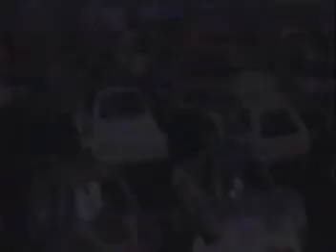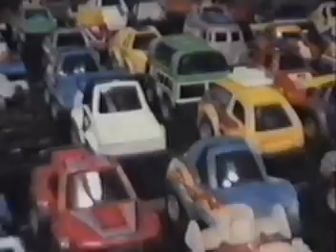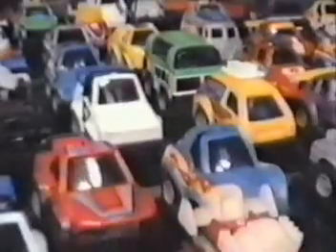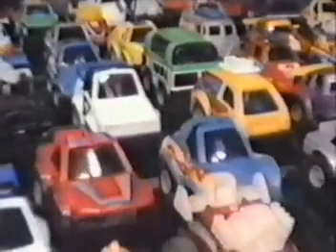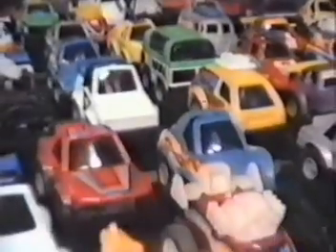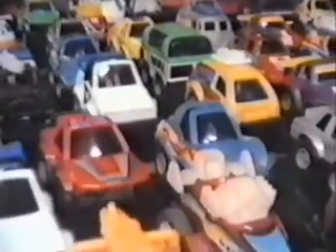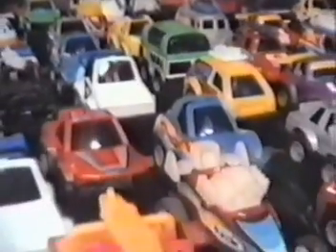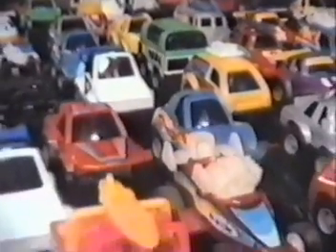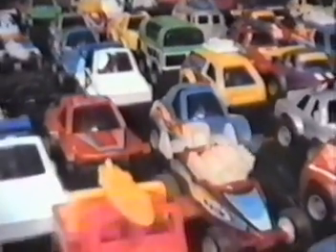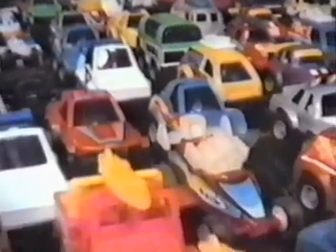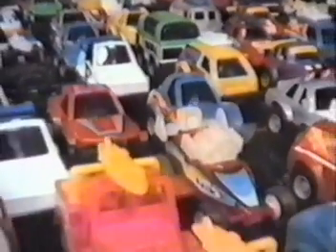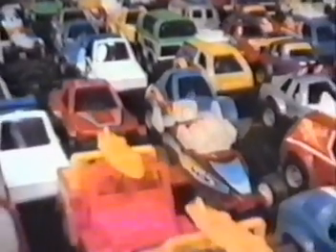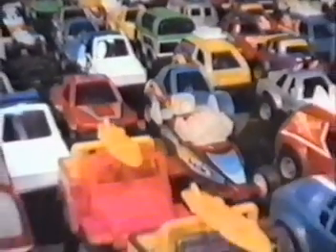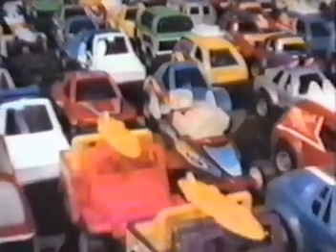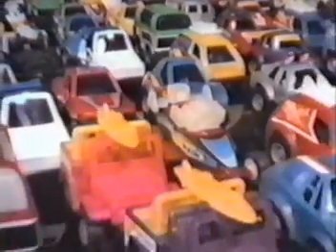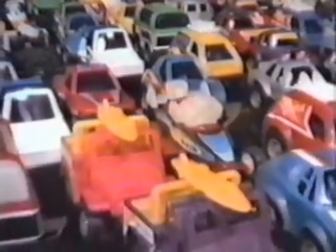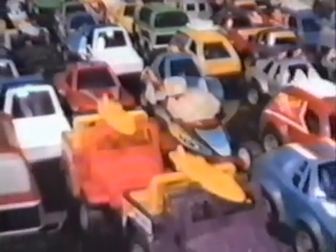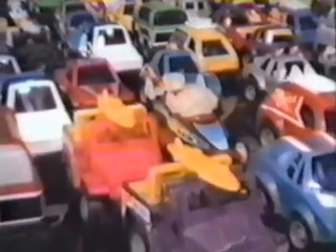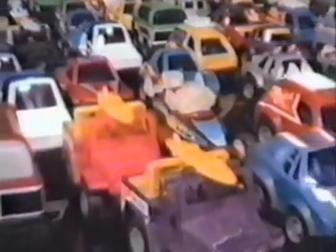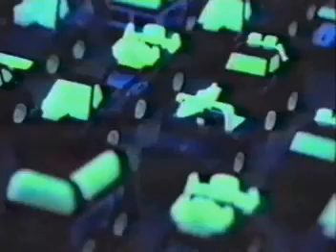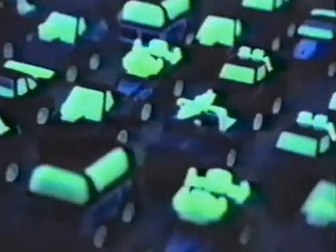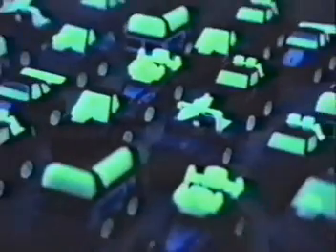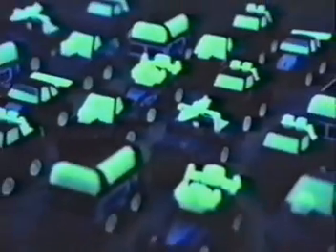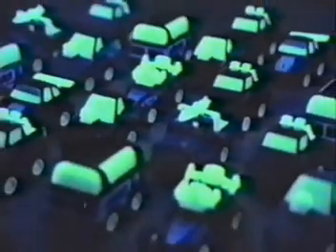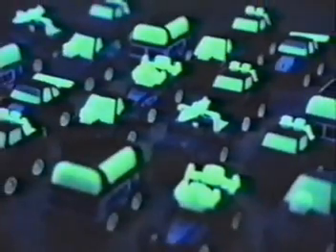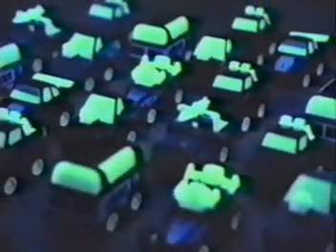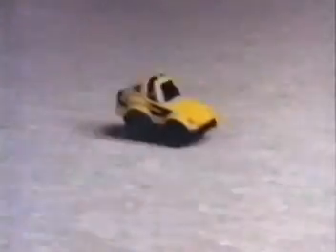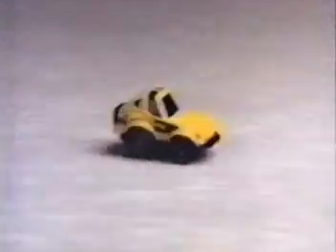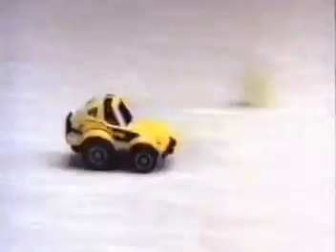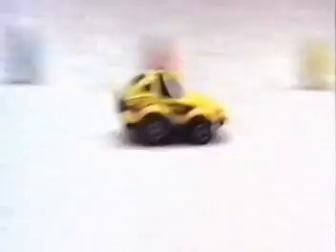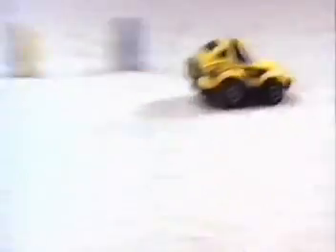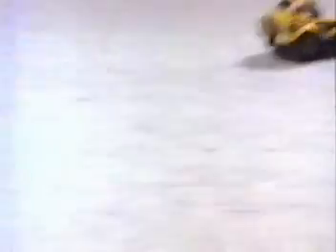The Penny Racer Collection — 32 speedy models in all, 12 that glow in the dark, each sold separately.